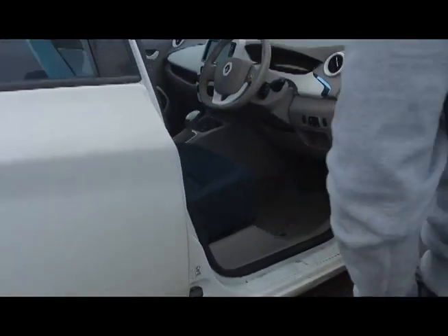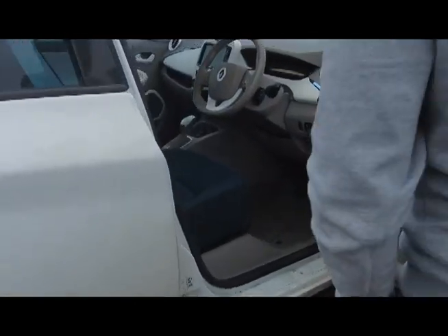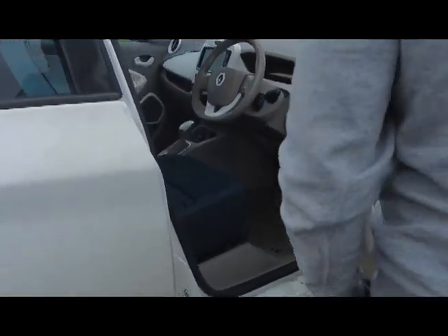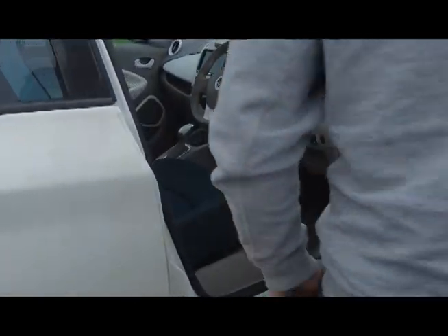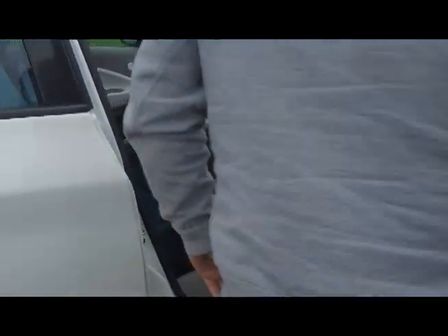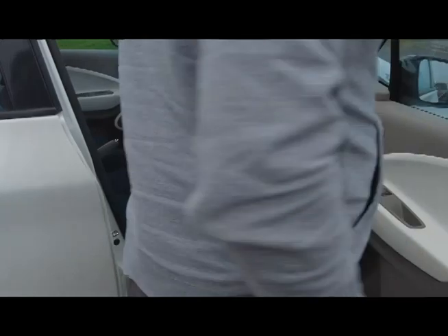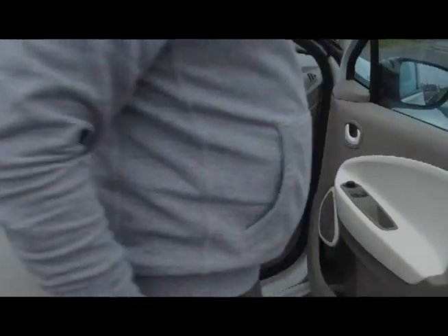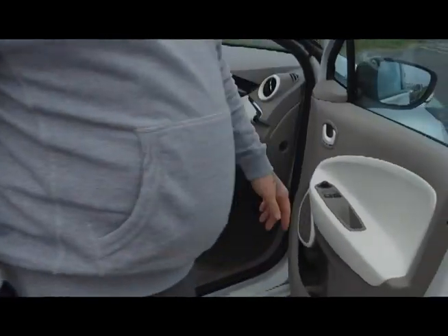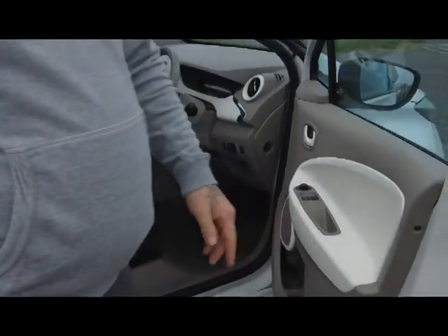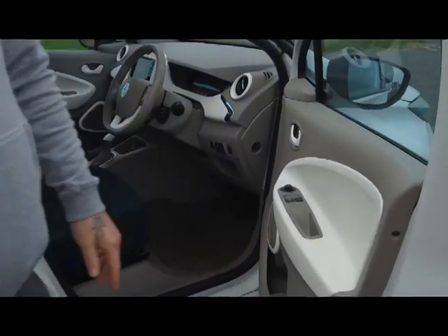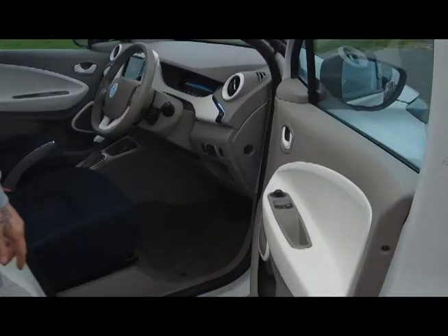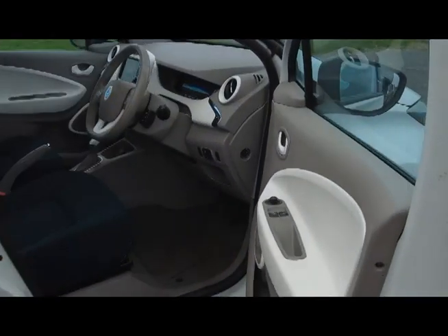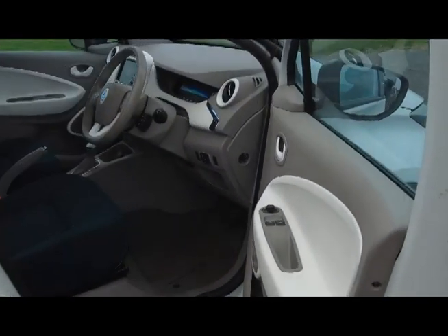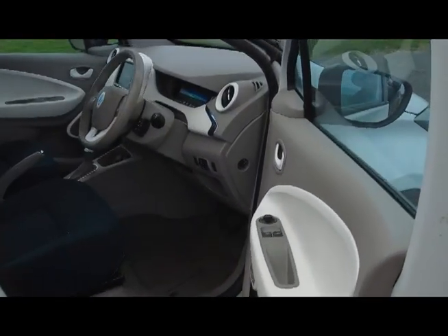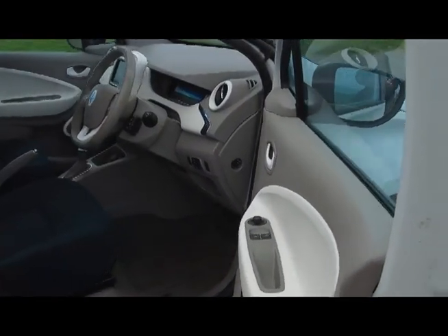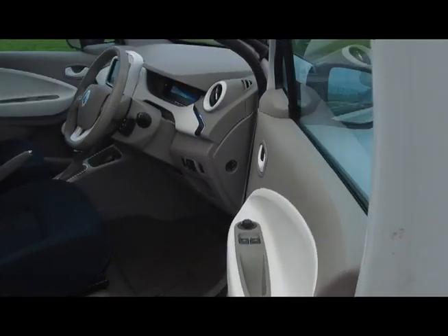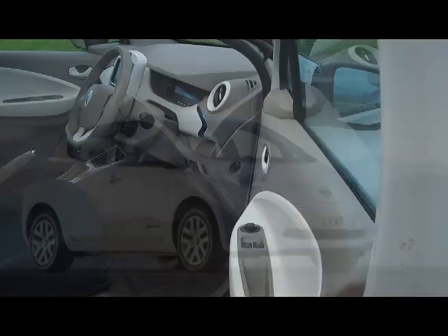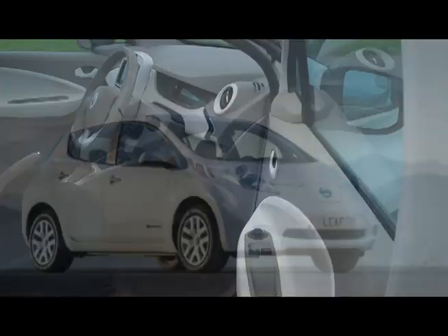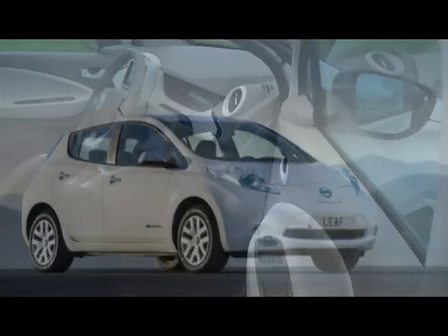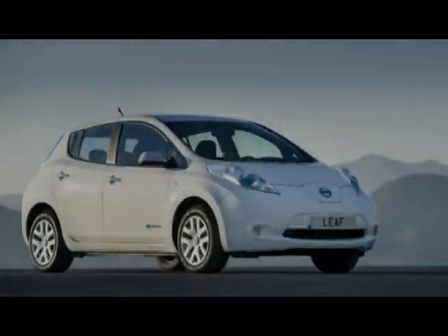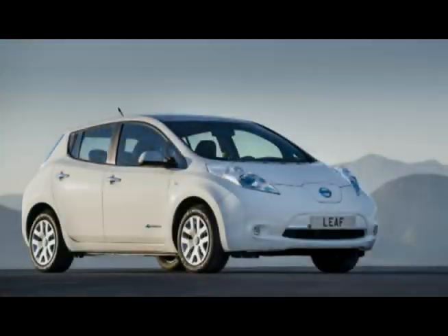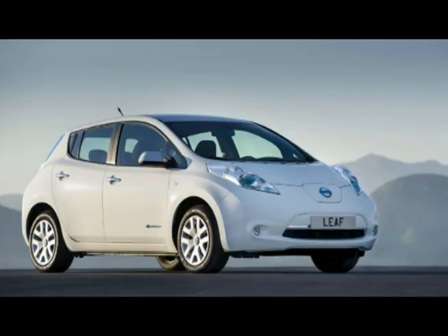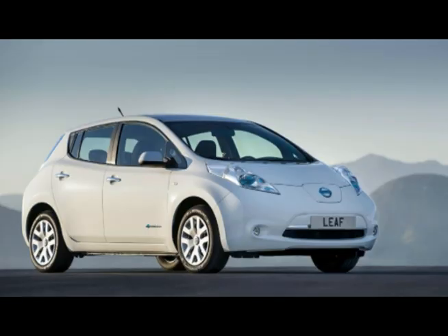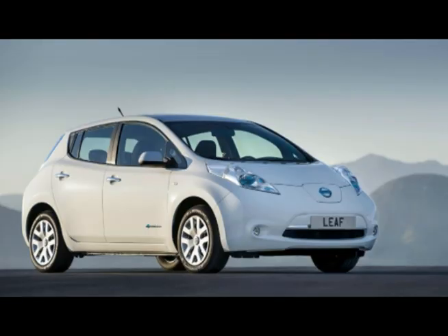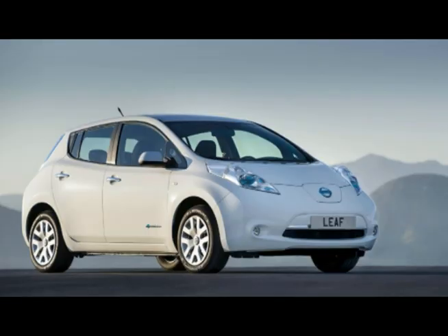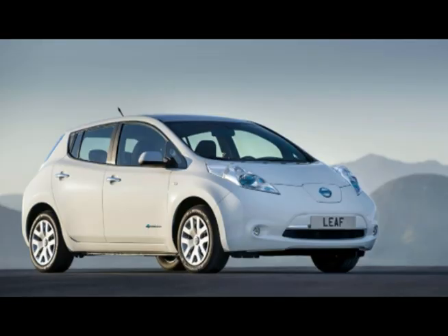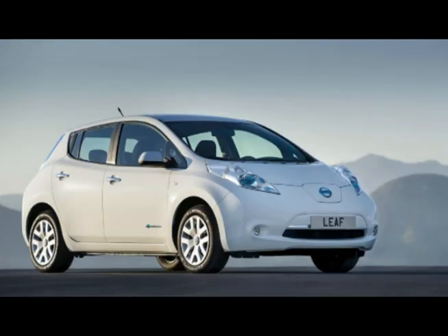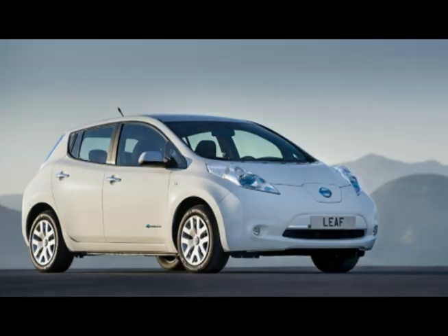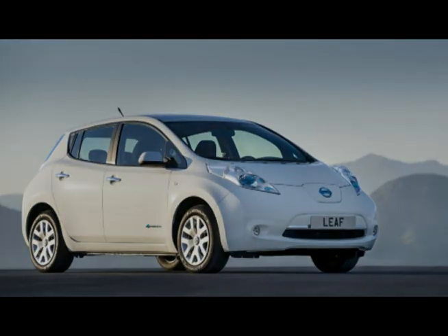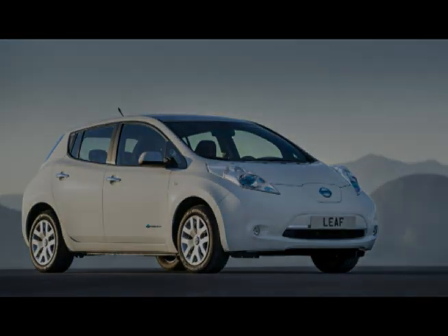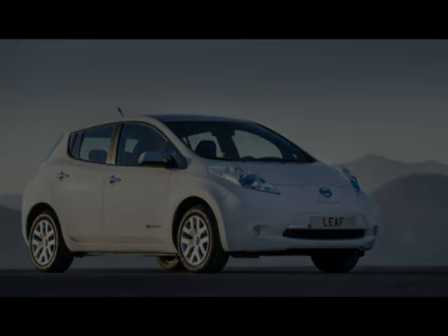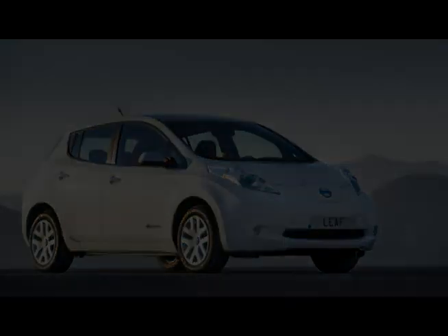It's not quite as big as the Nissan Leaf, so if you are looking for something bigger, the Leaf is always a good alternative.